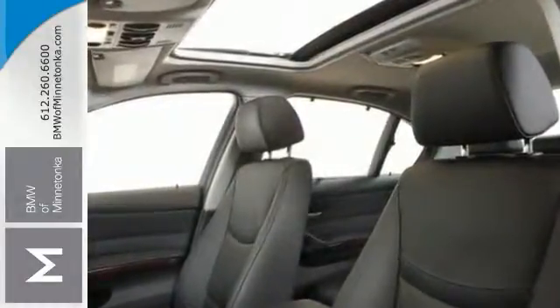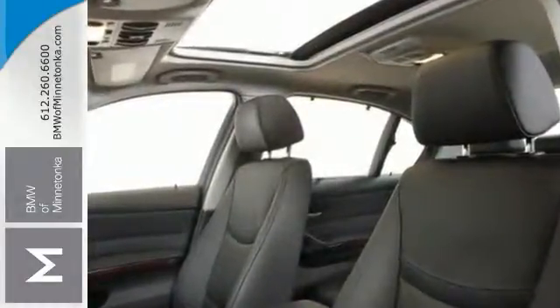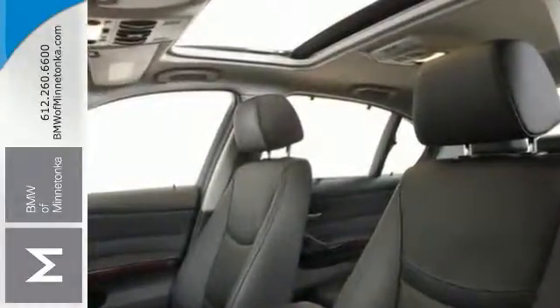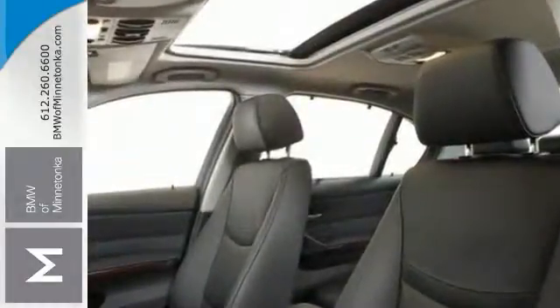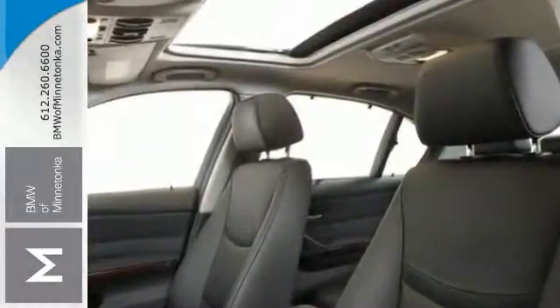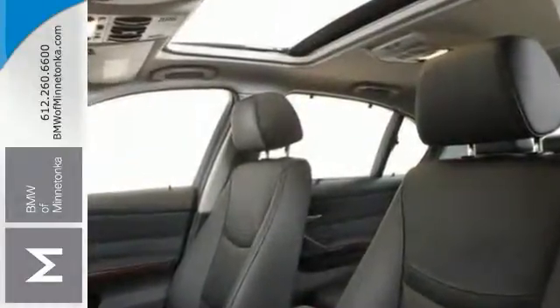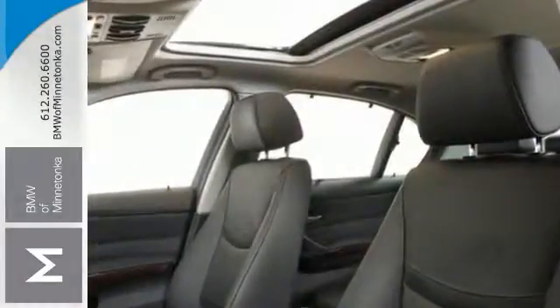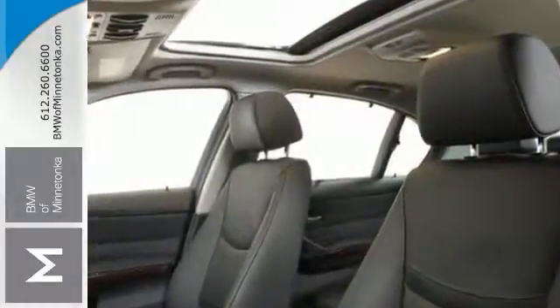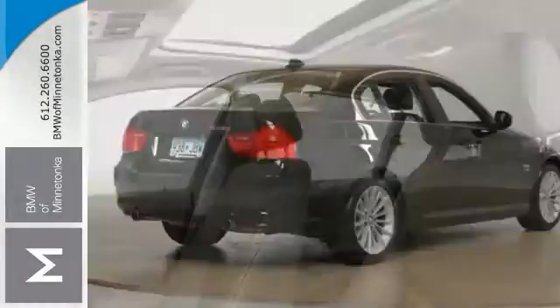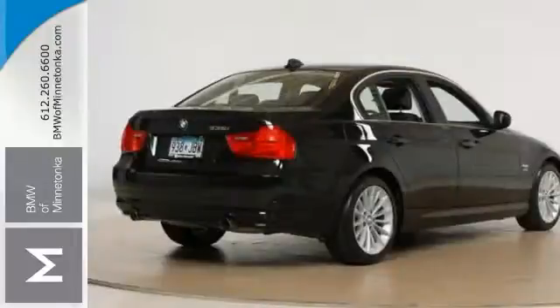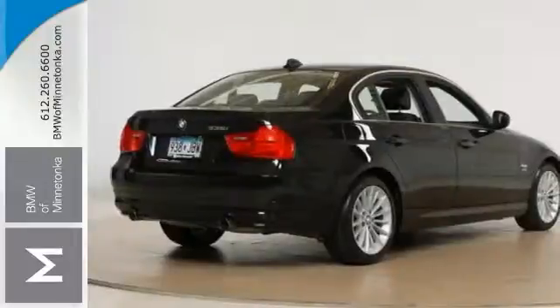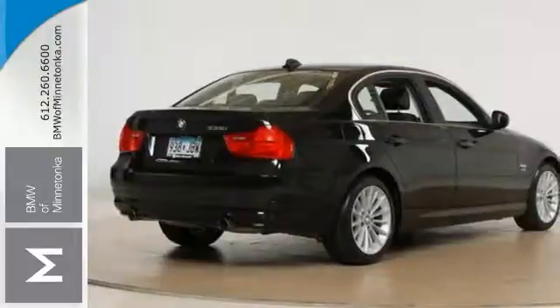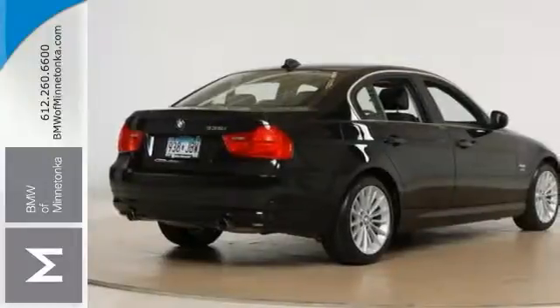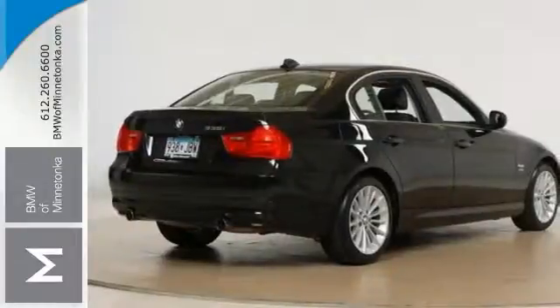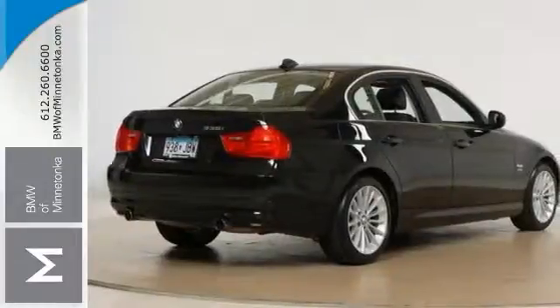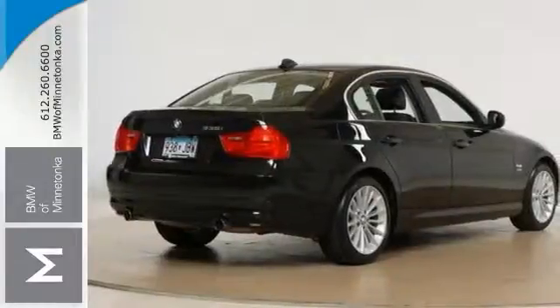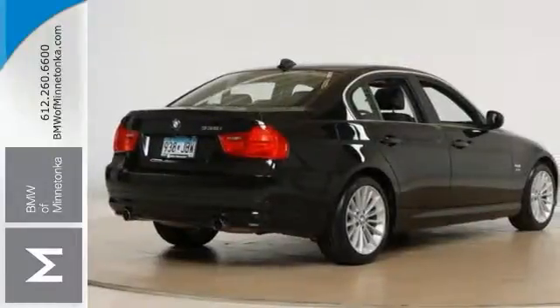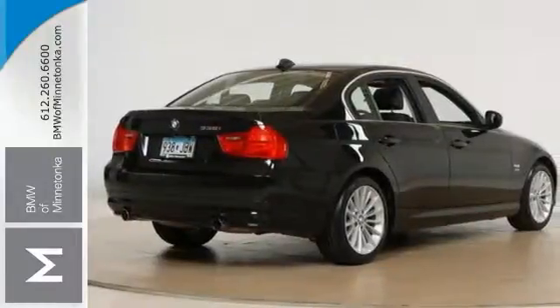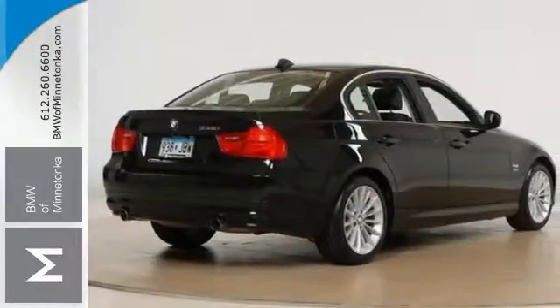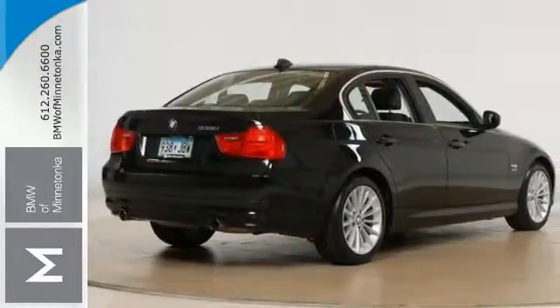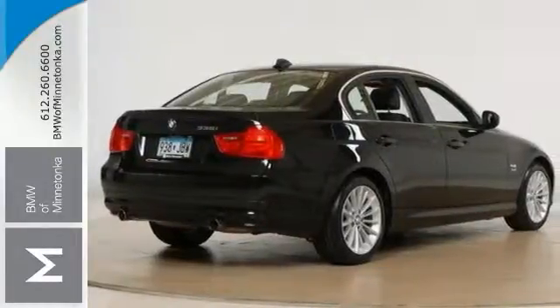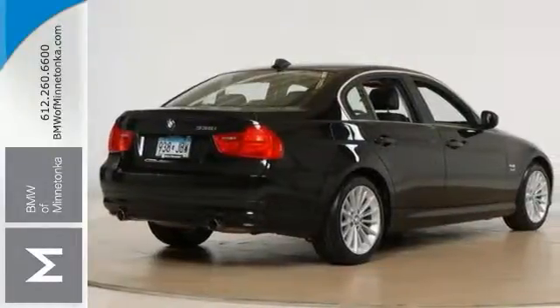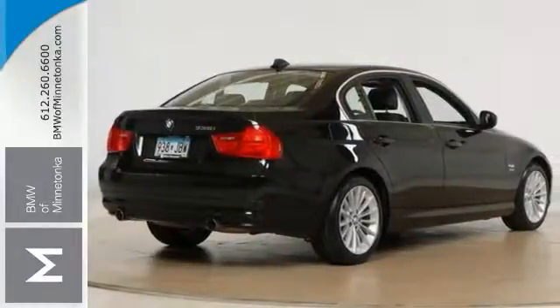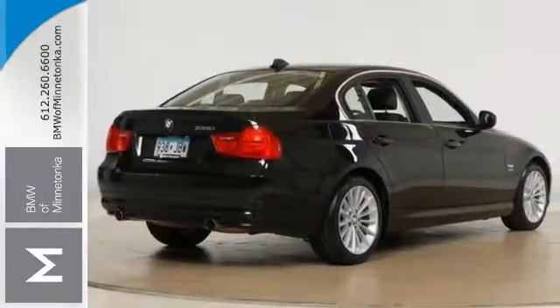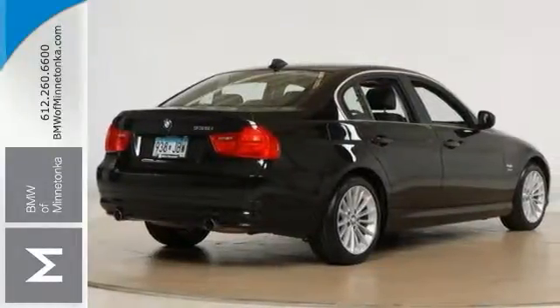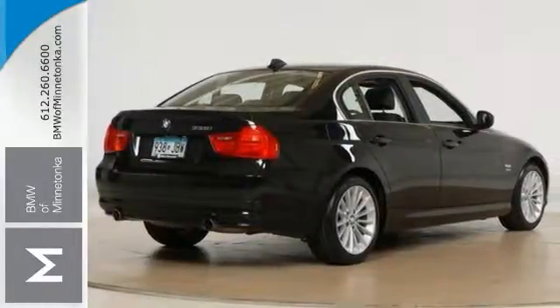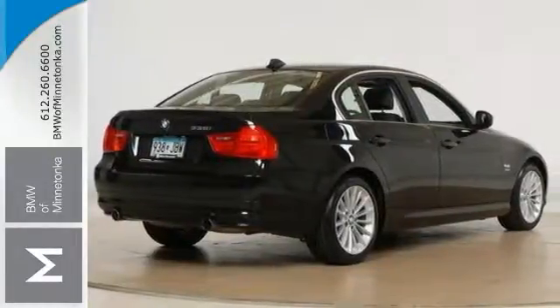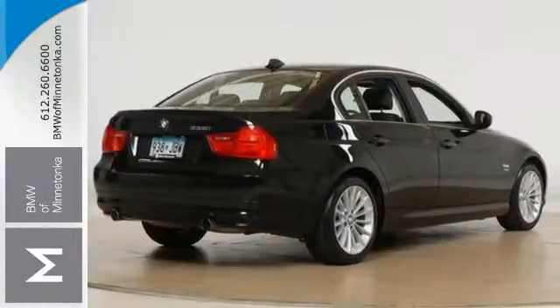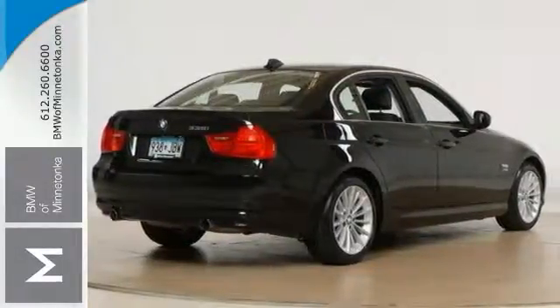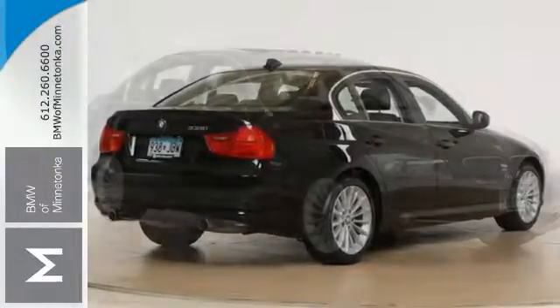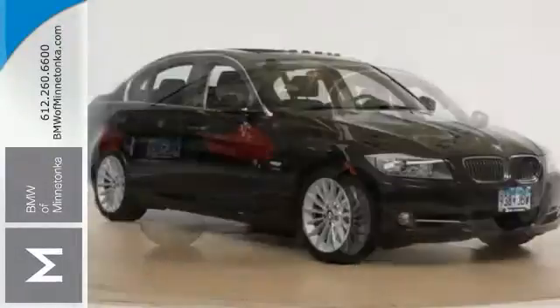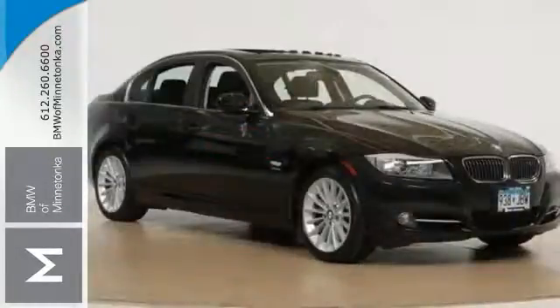It comes with a cold weather package, a convenience package, and more, like navigation and all wheel drive.